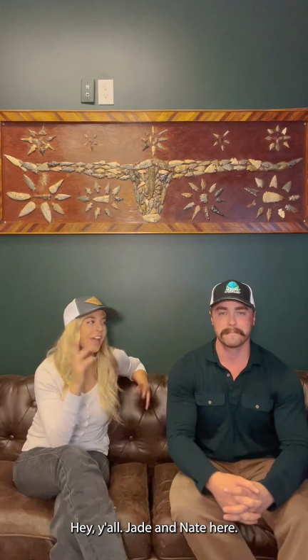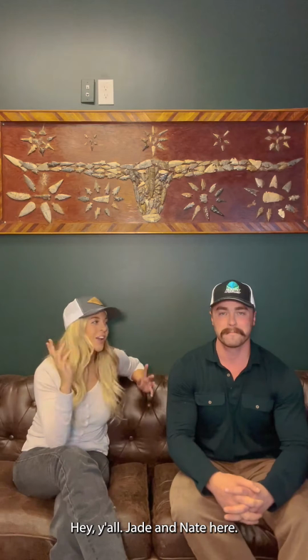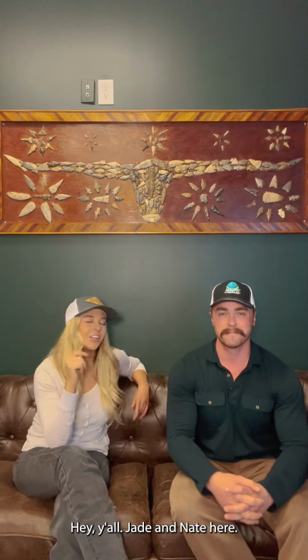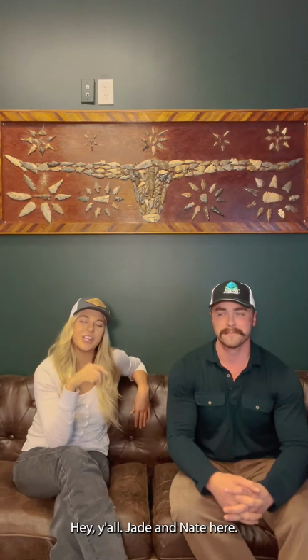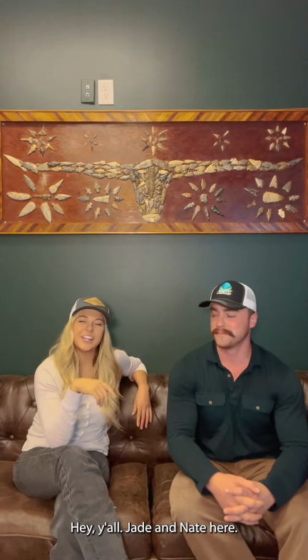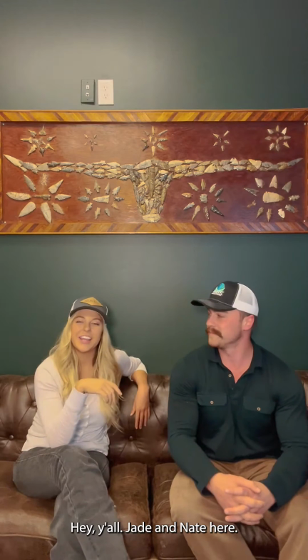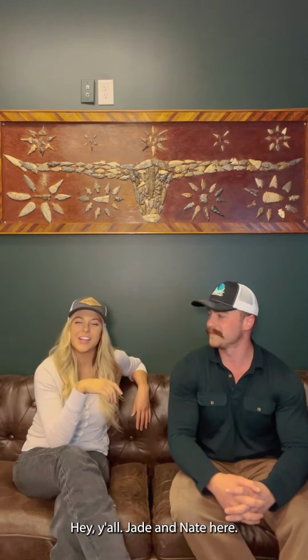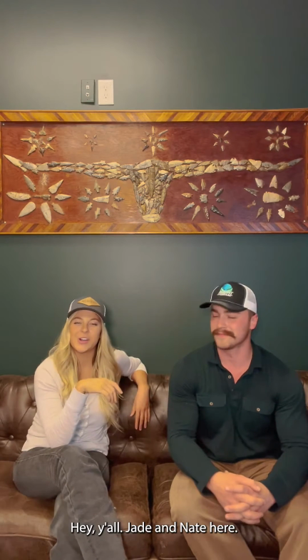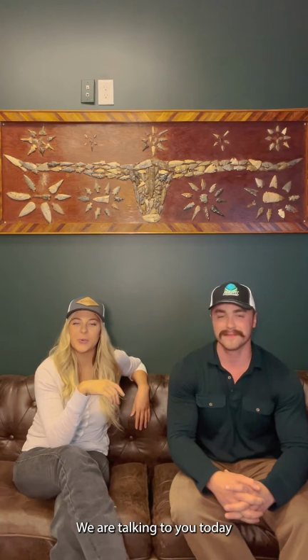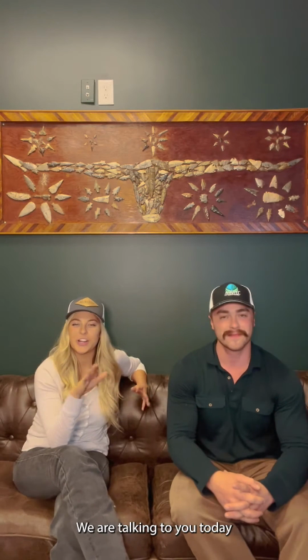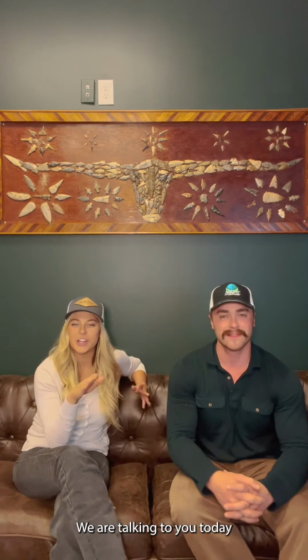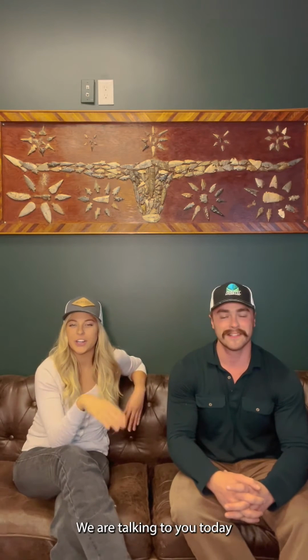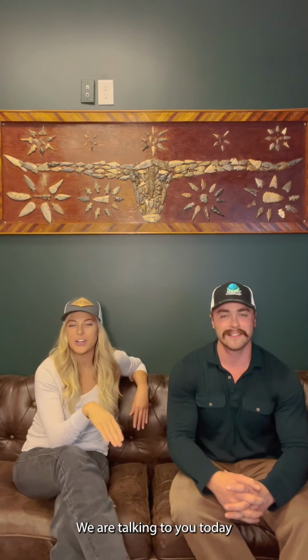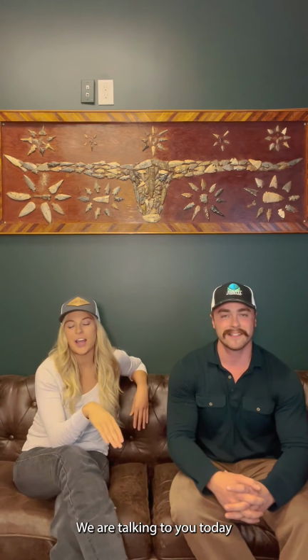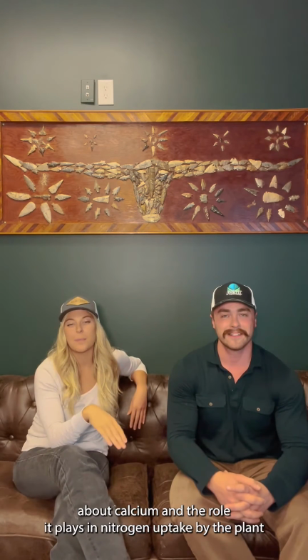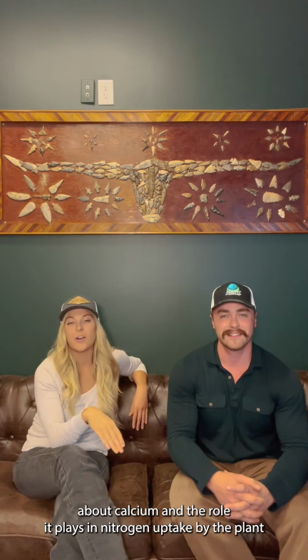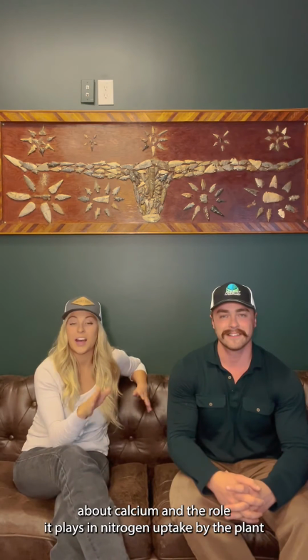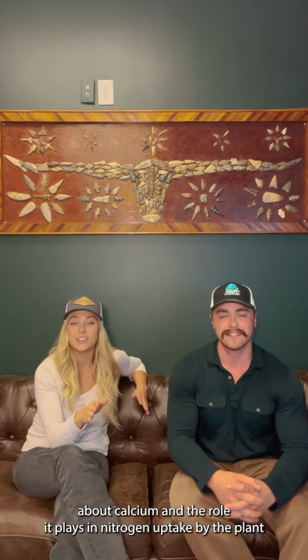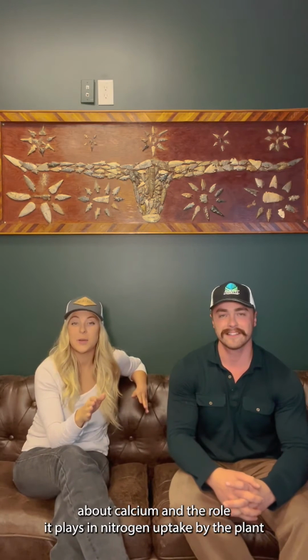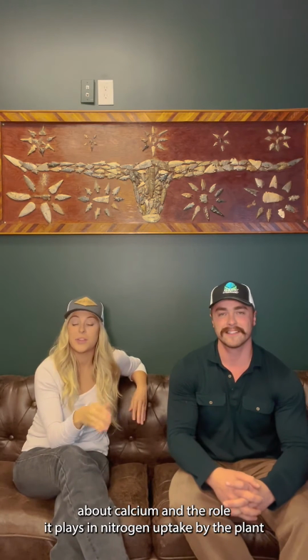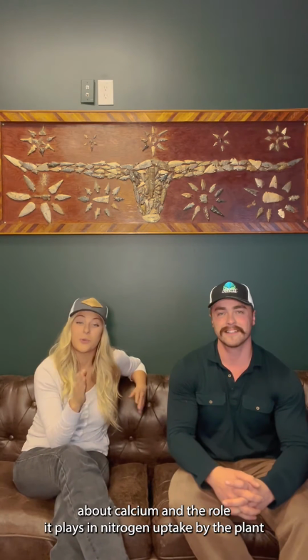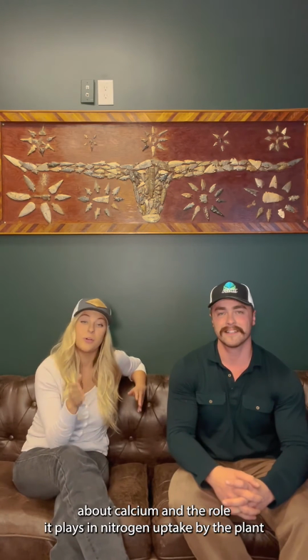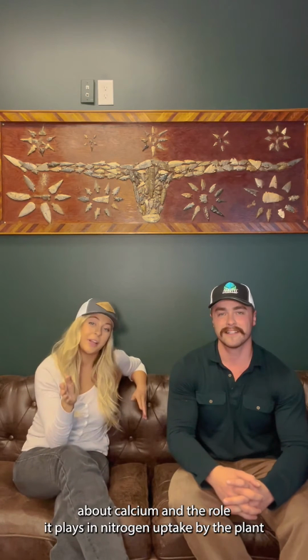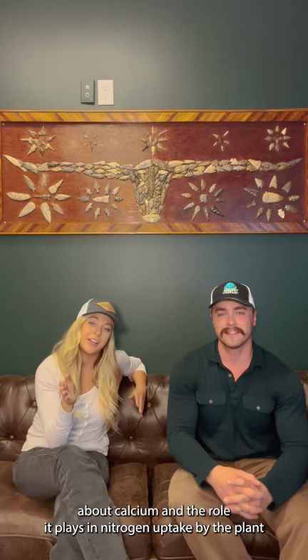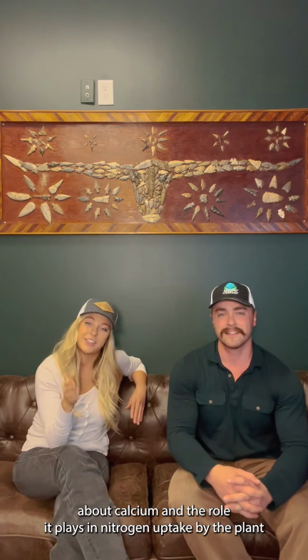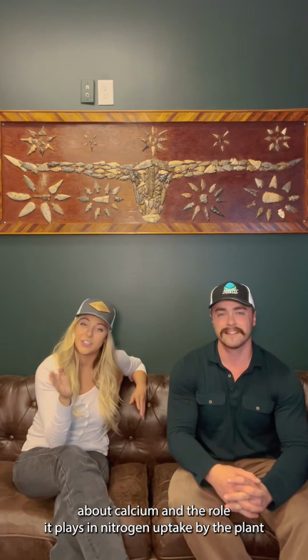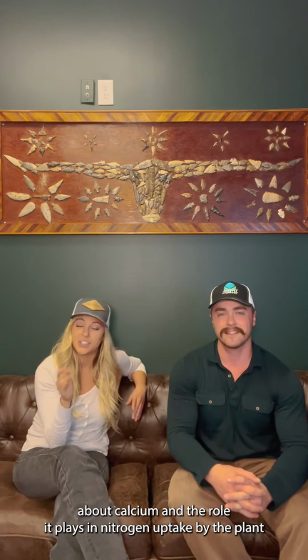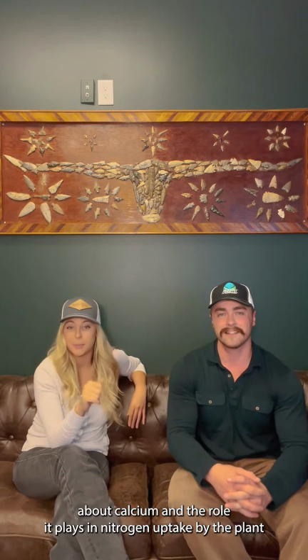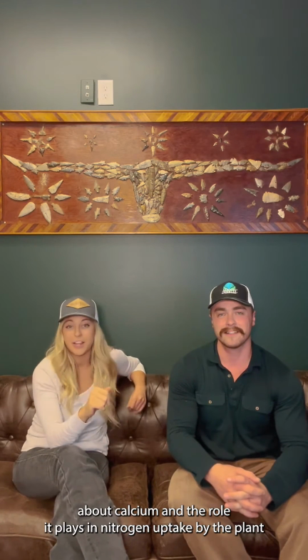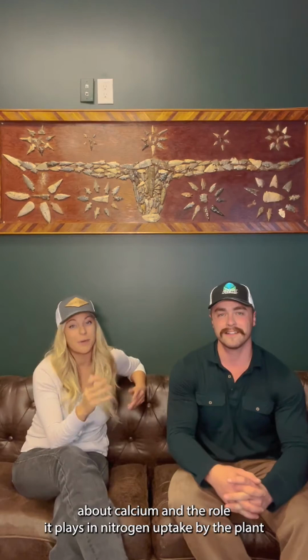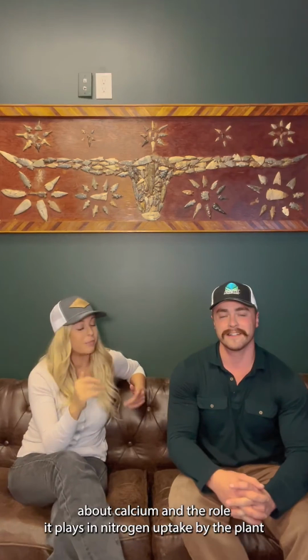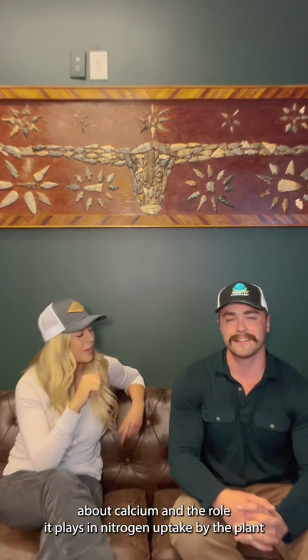Hey y'all, Jada Nate here. We're here talking to you today about calcium and the role it plays in nitrogen uptake by the plant.